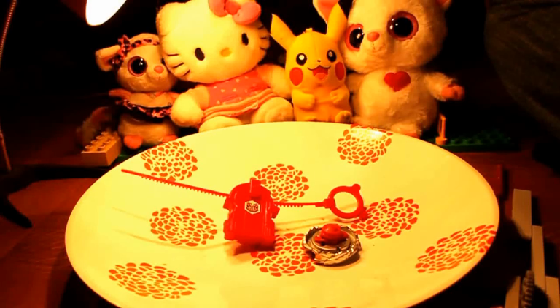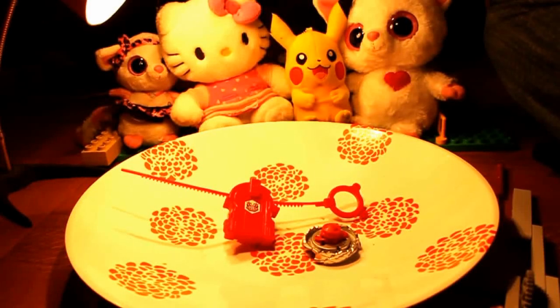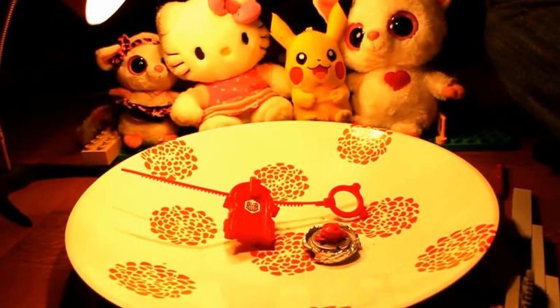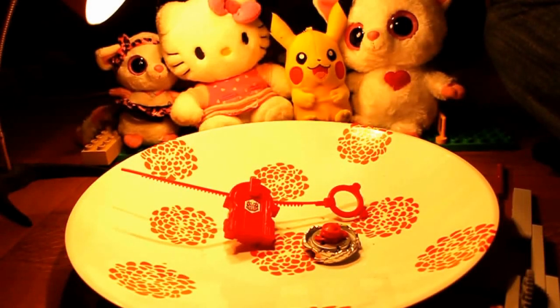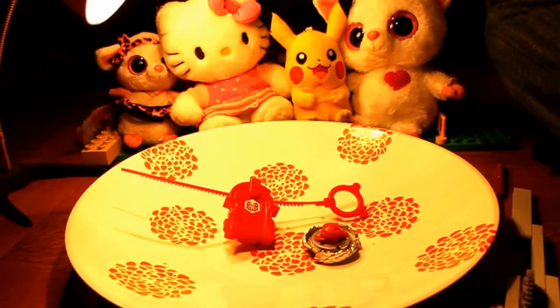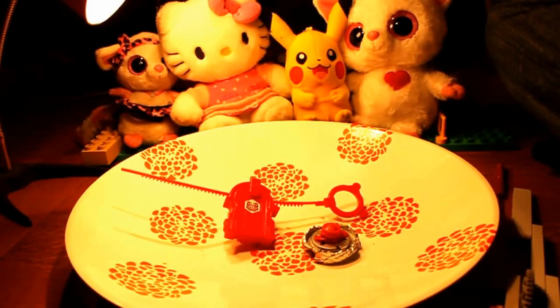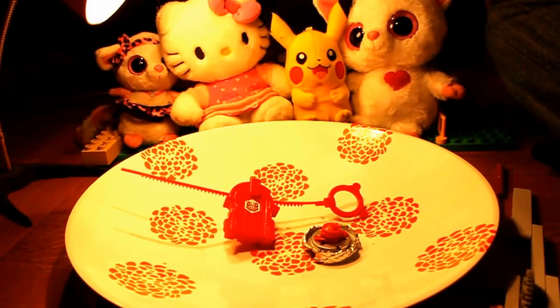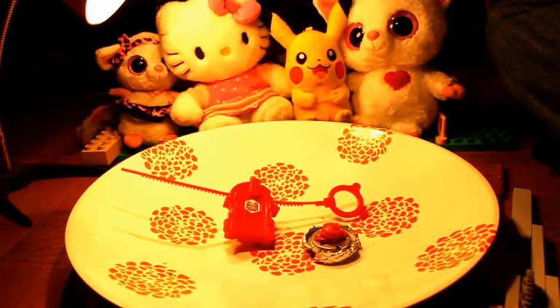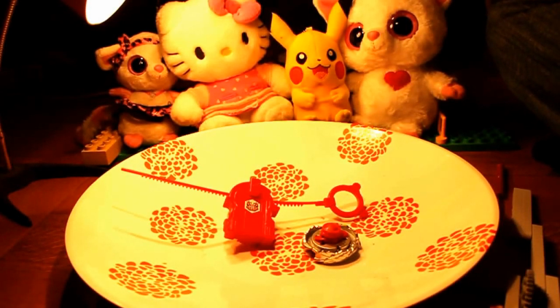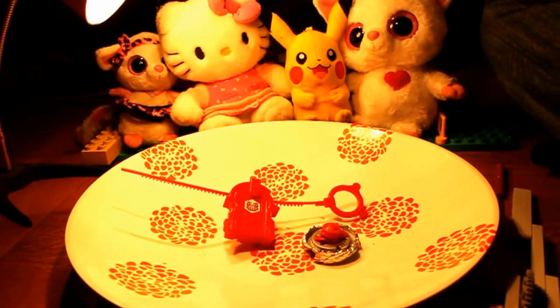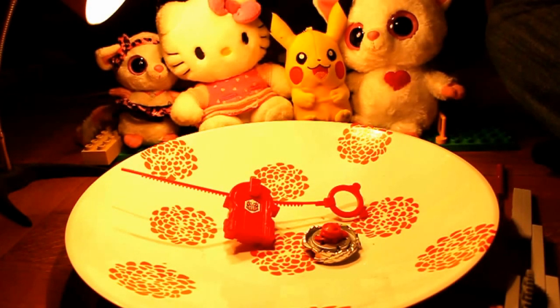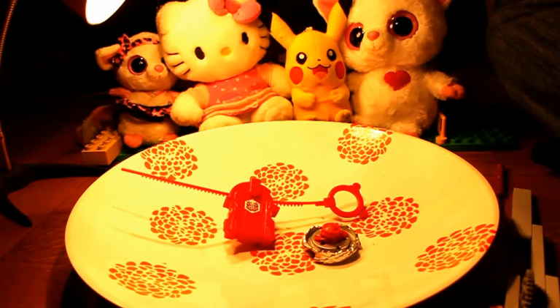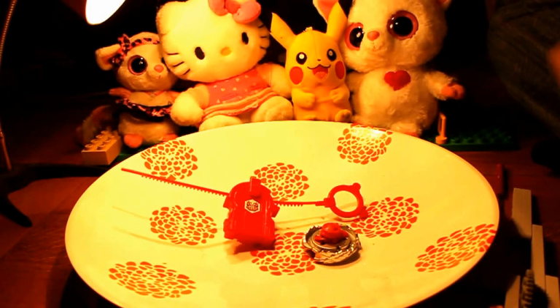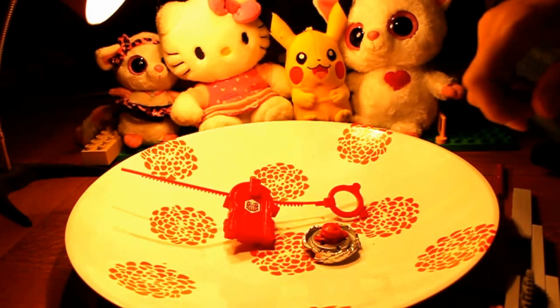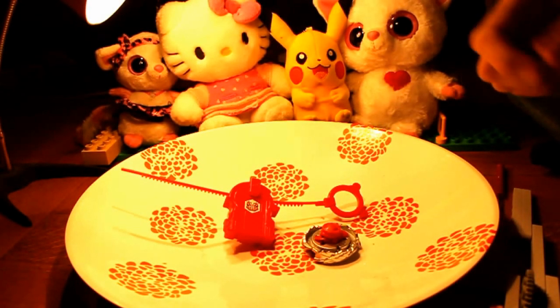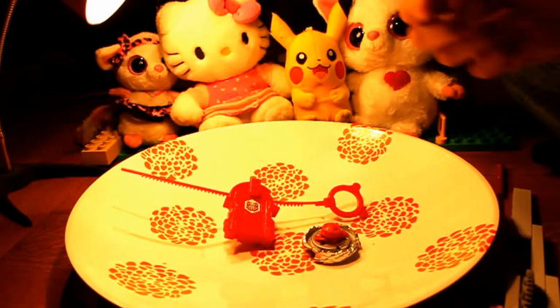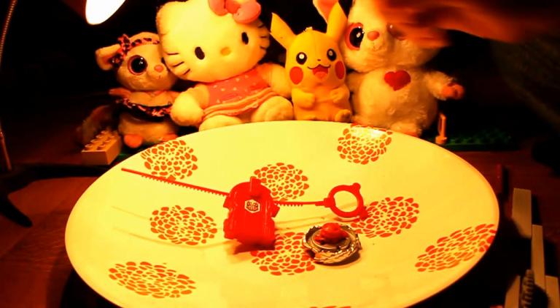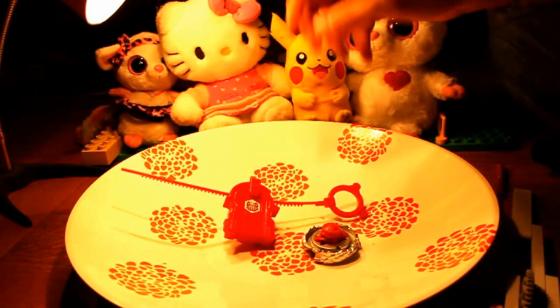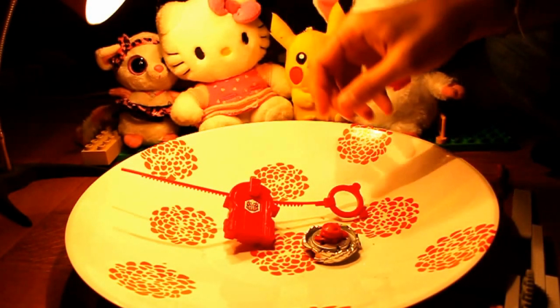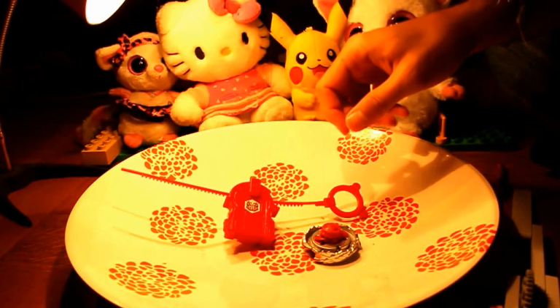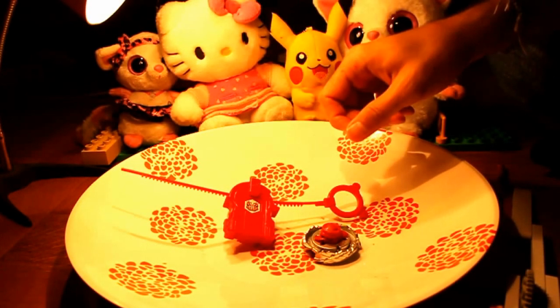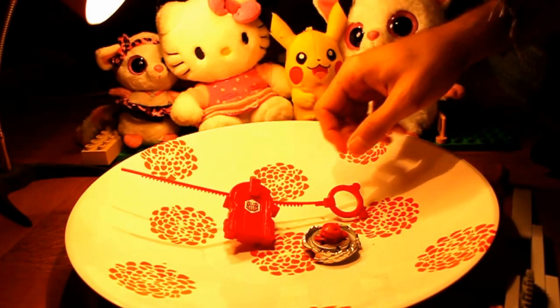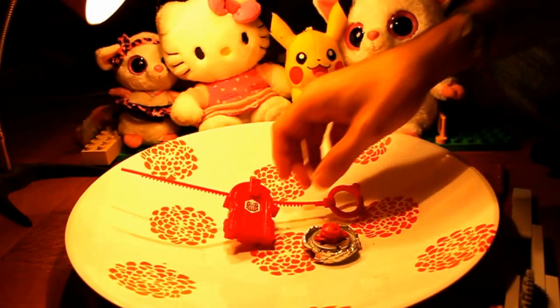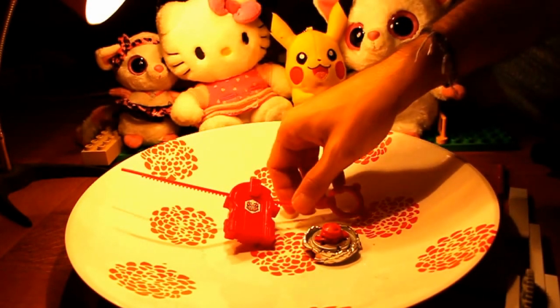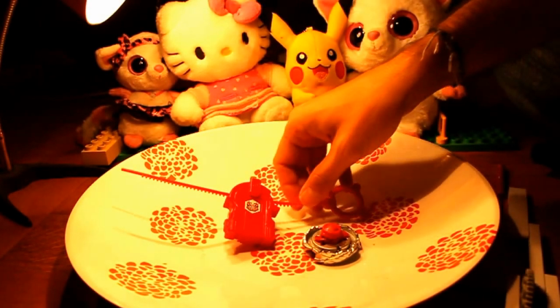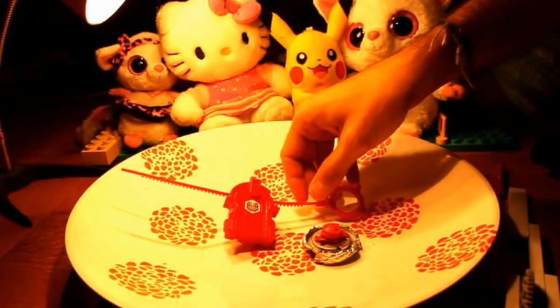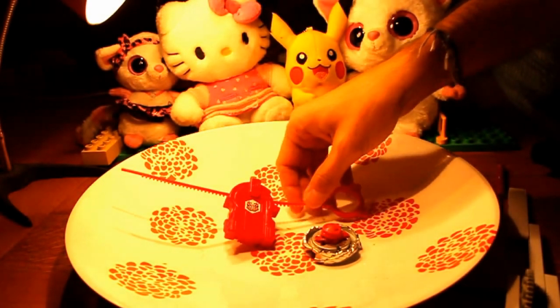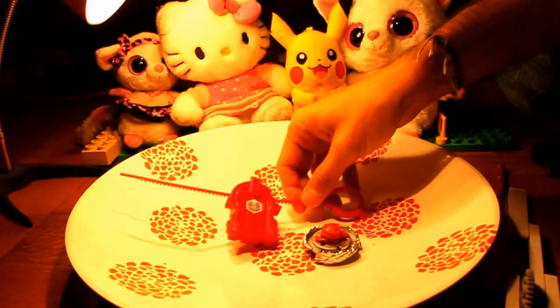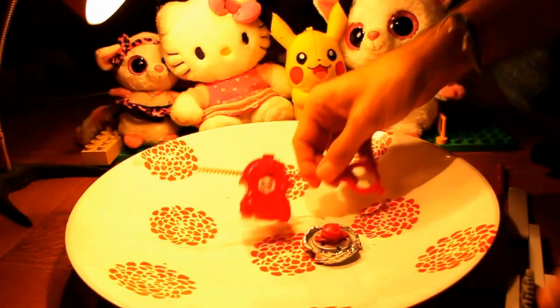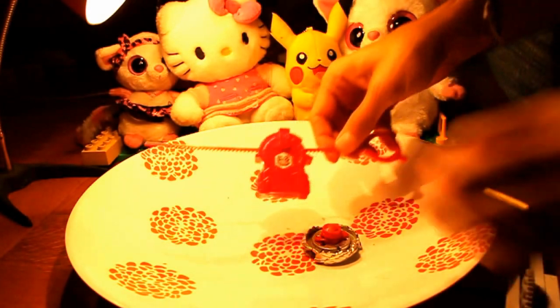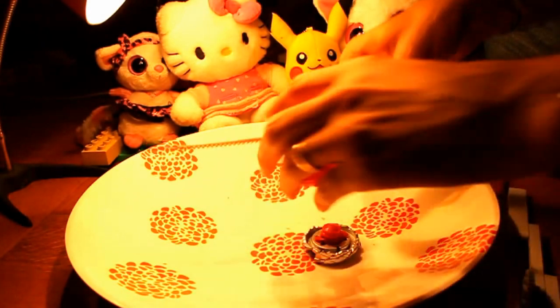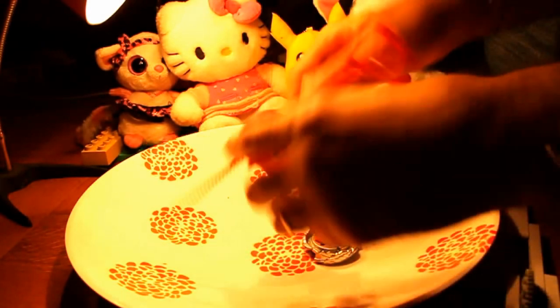Hello! Hi! This is a video on how we can make our own Beyblade launcher with Legos.